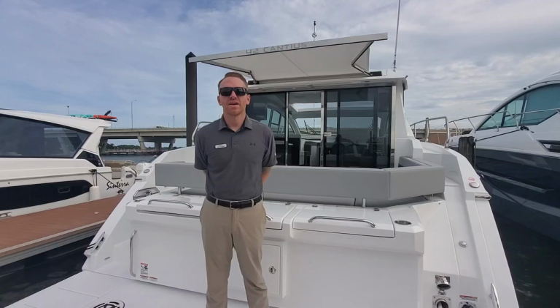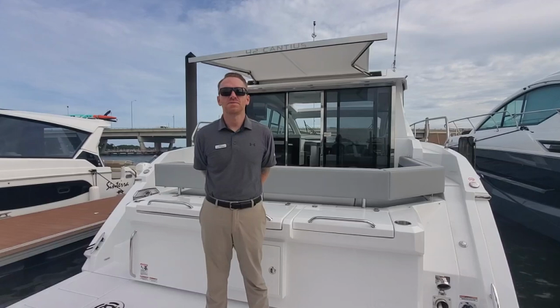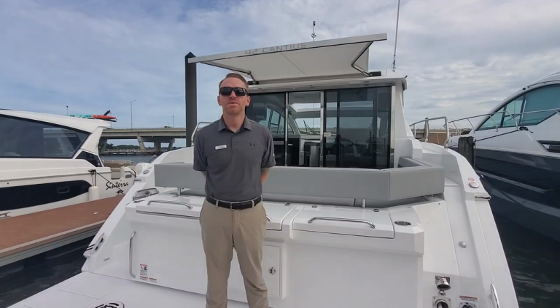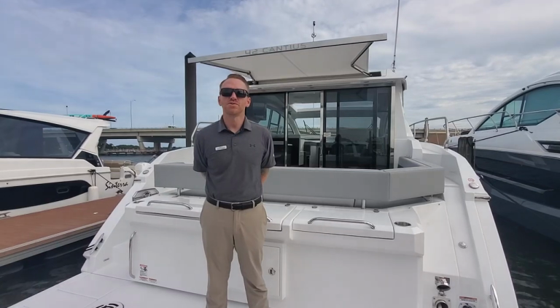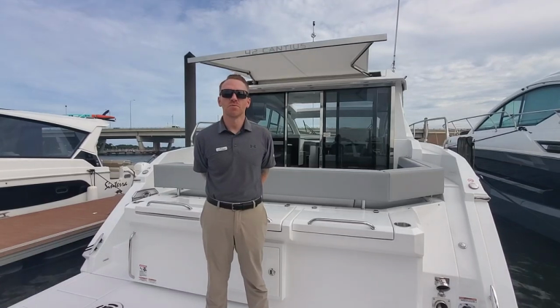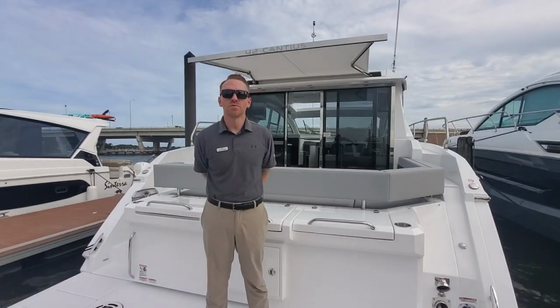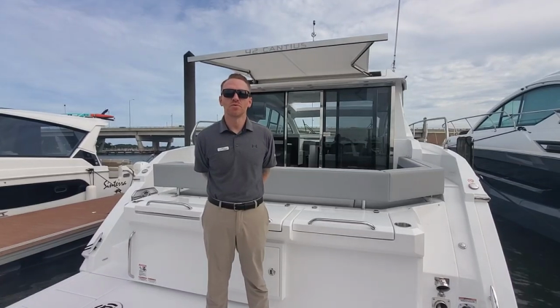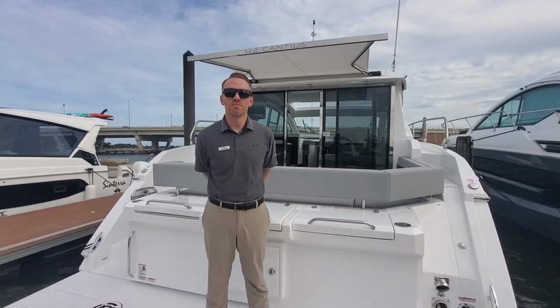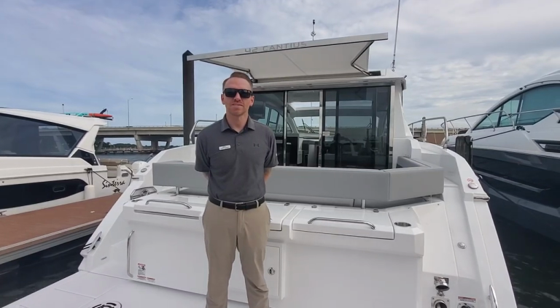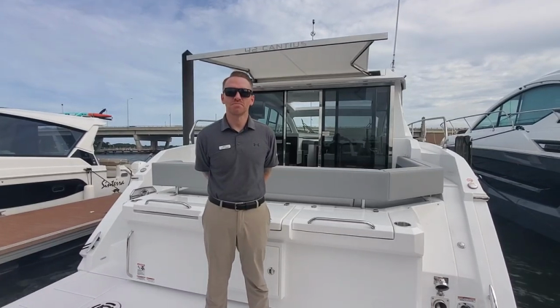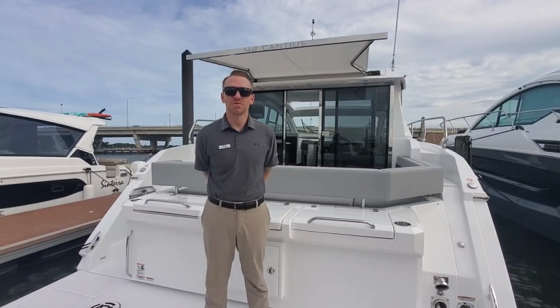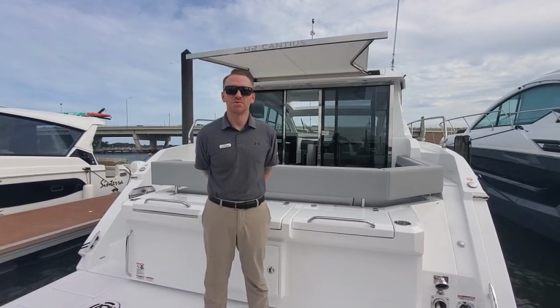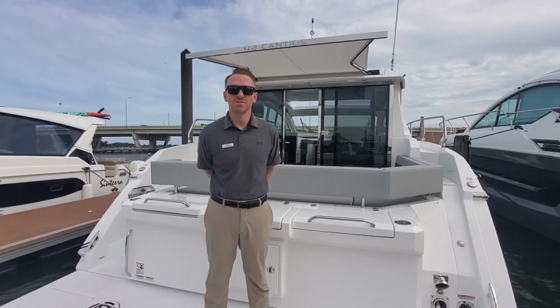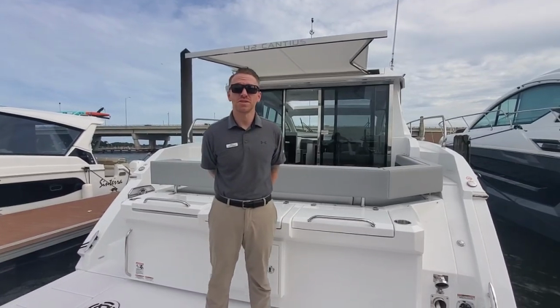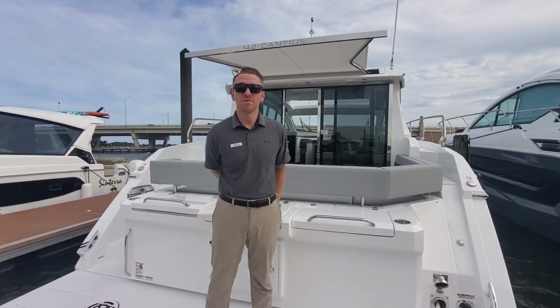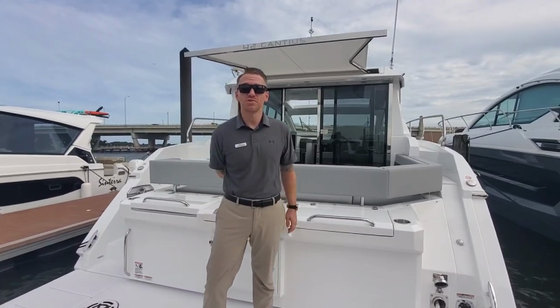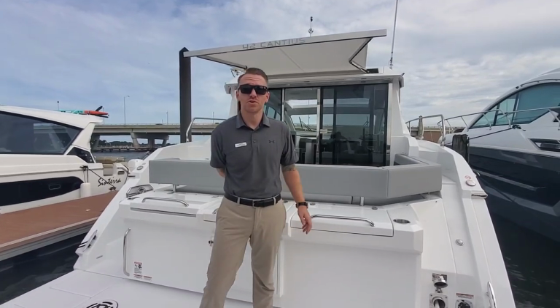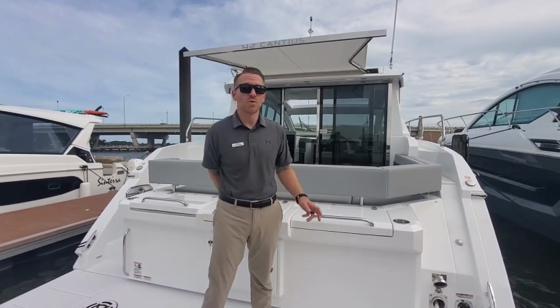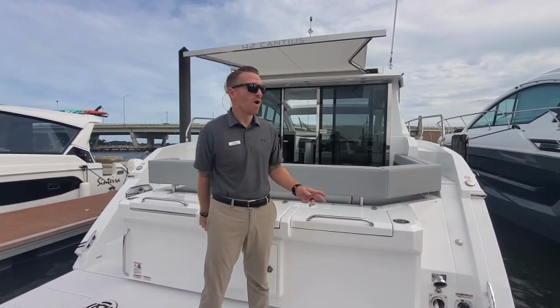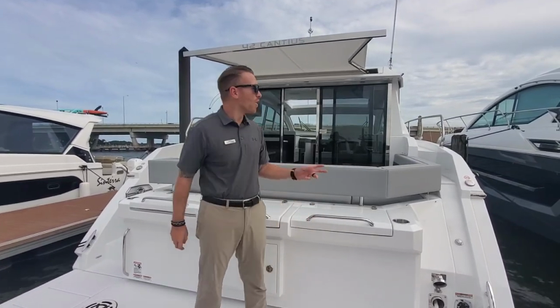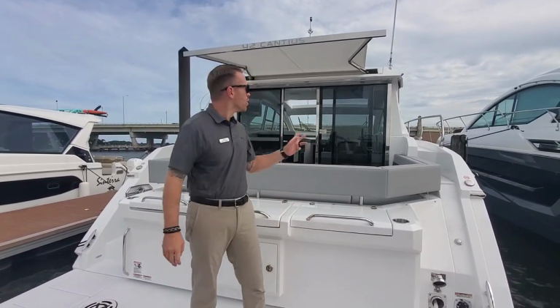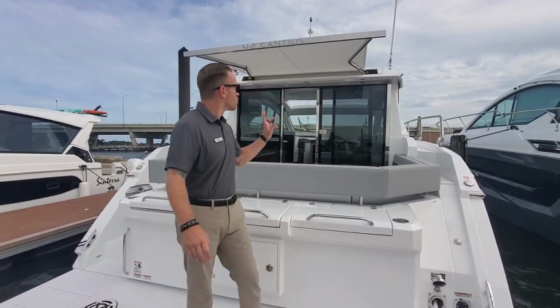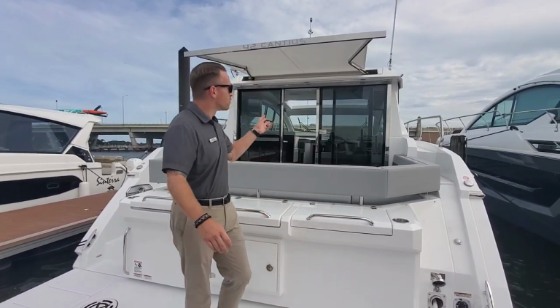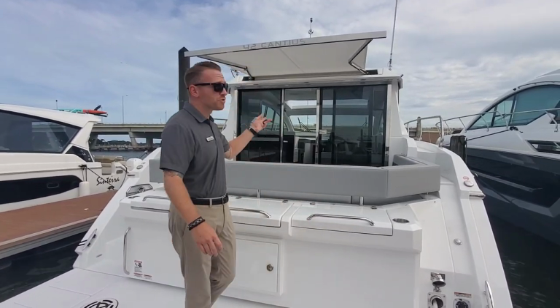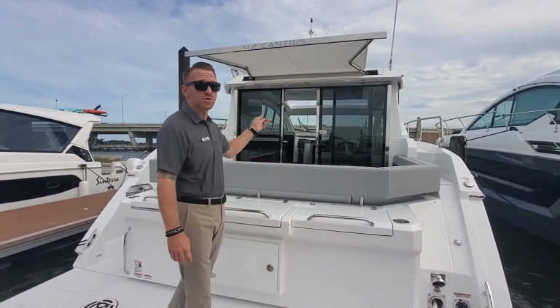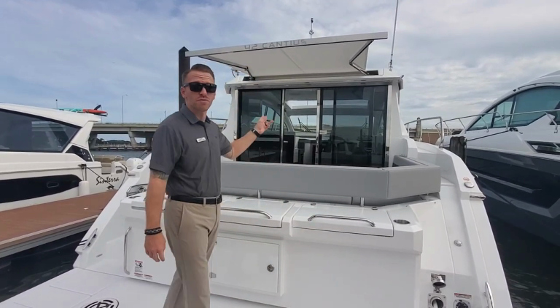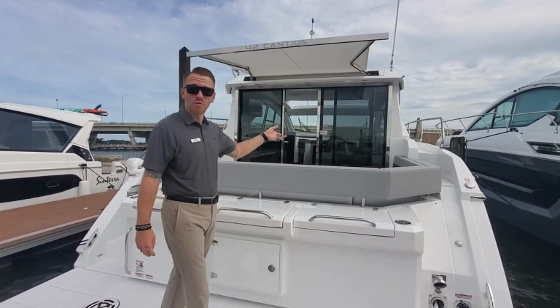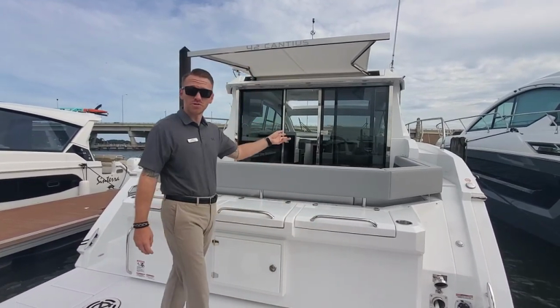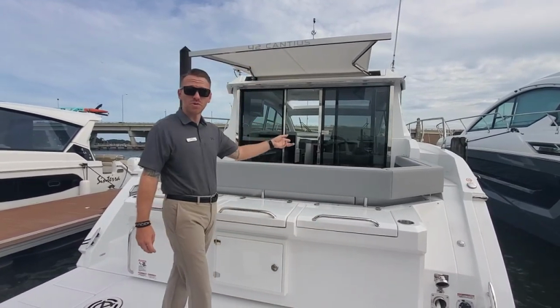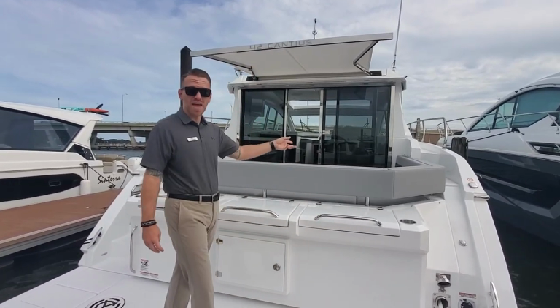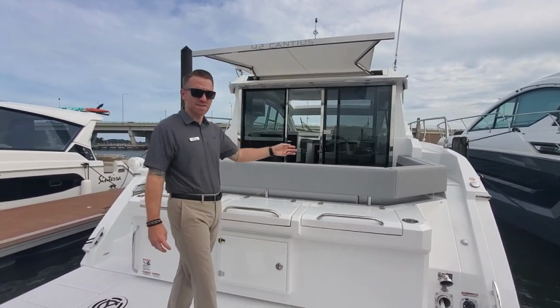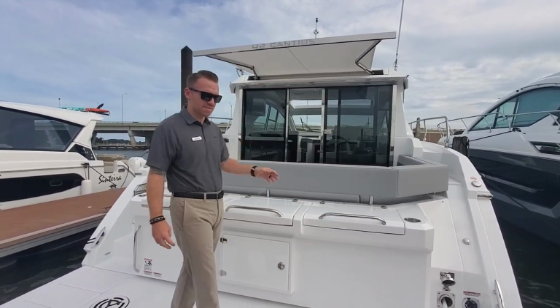Hi guys, Peter Selma with MarineMax of Brick, New Jersey, and we're here to show you our Cruisers 42 Canyons.